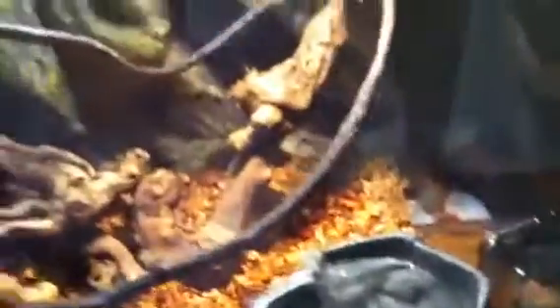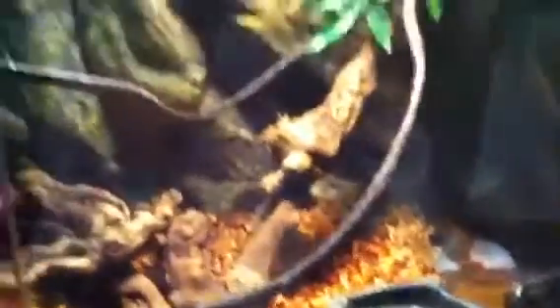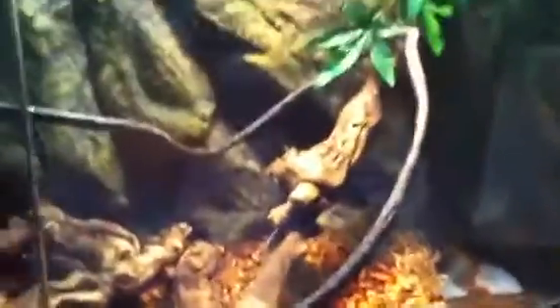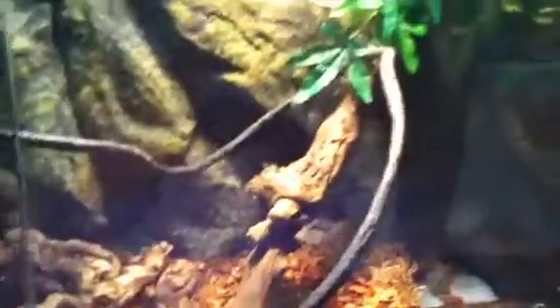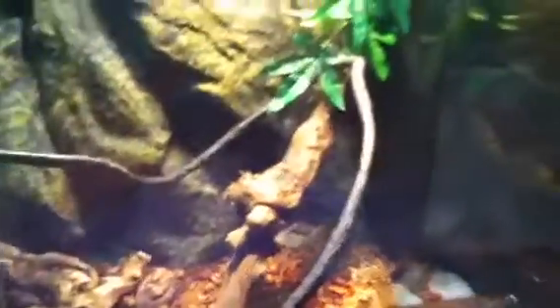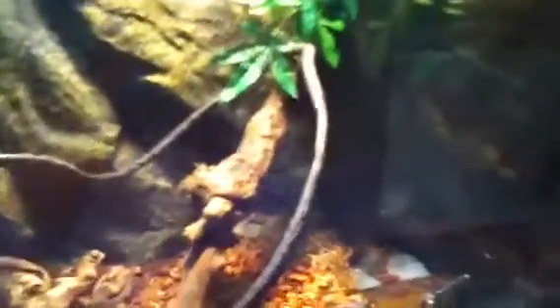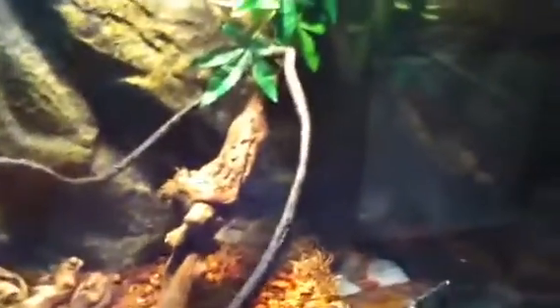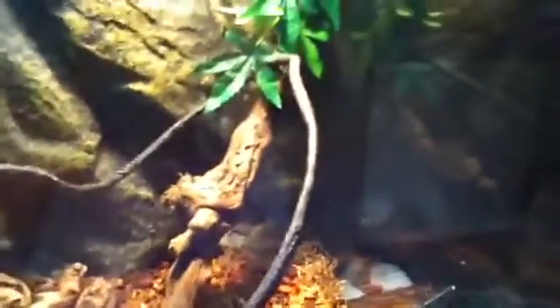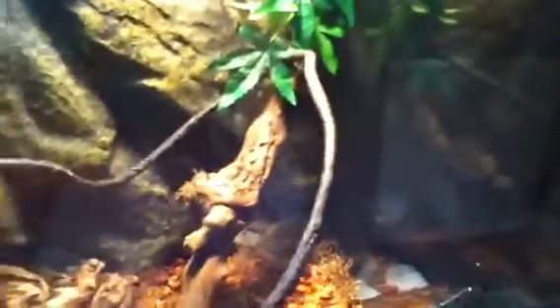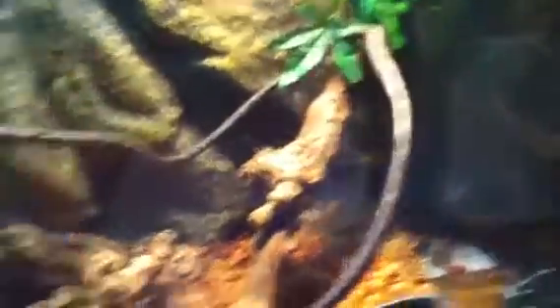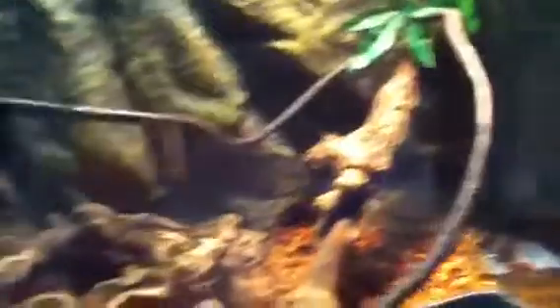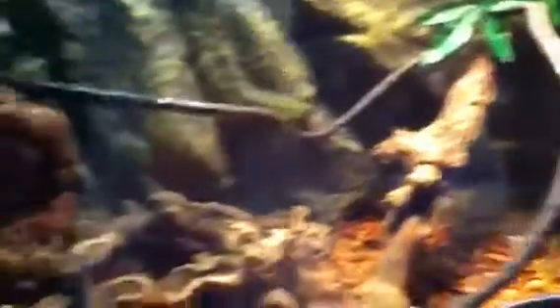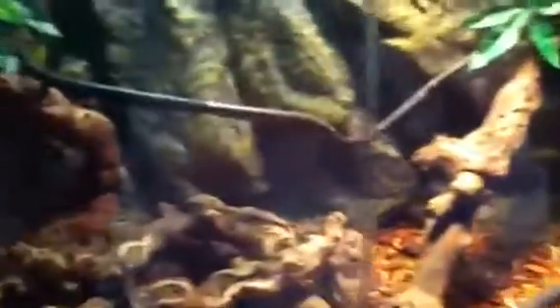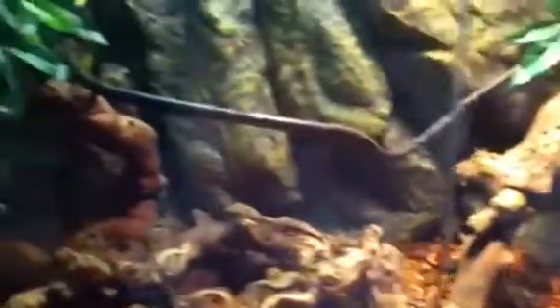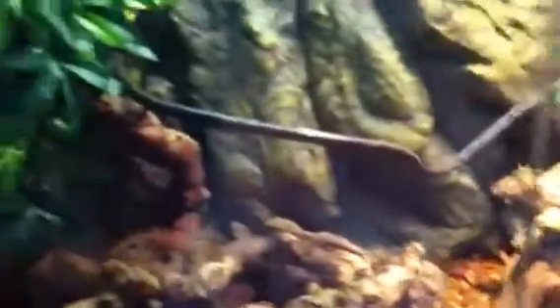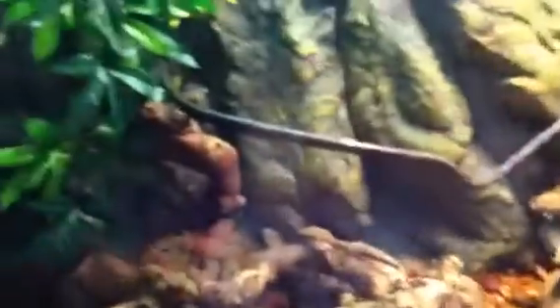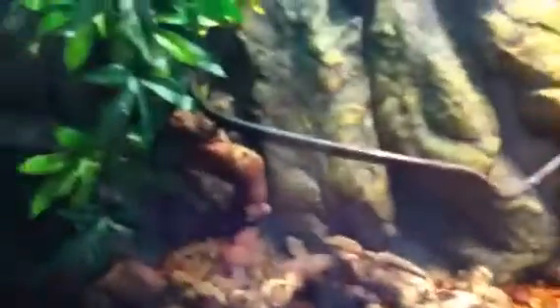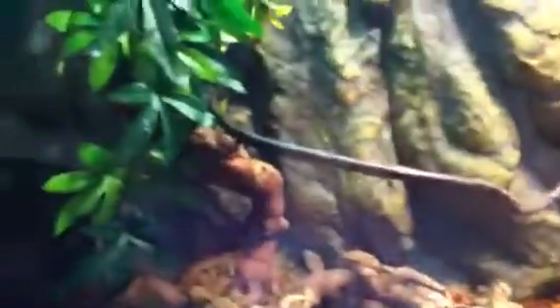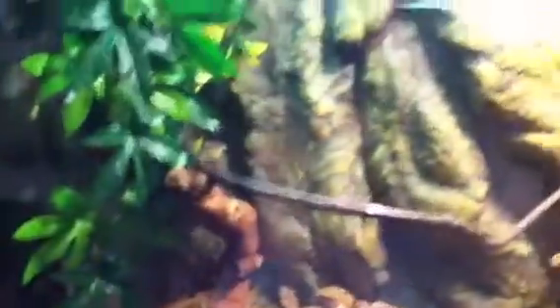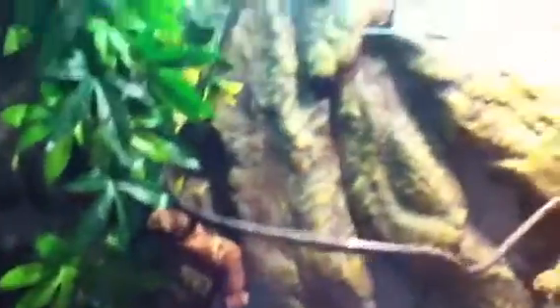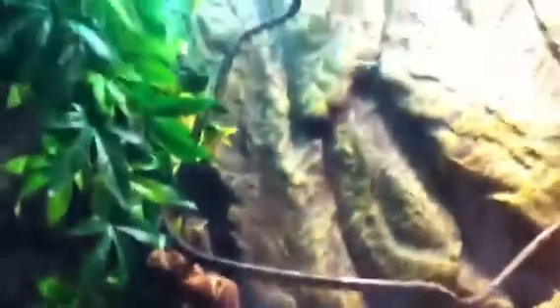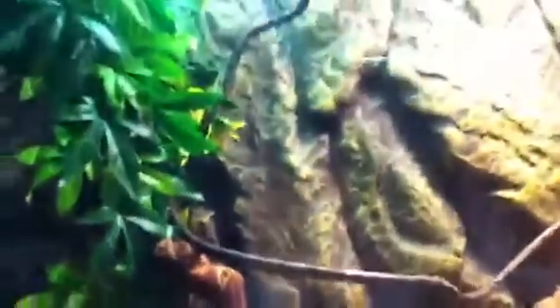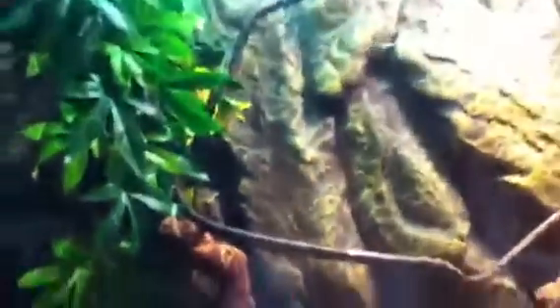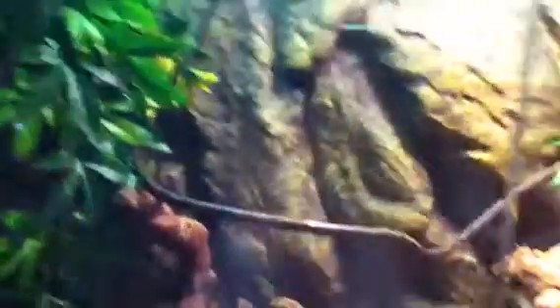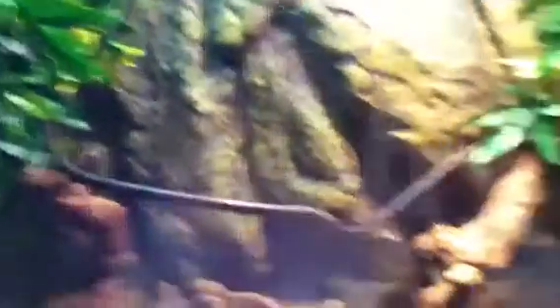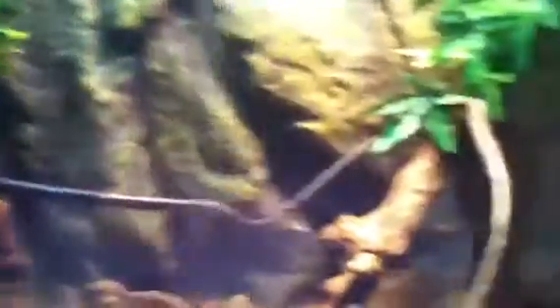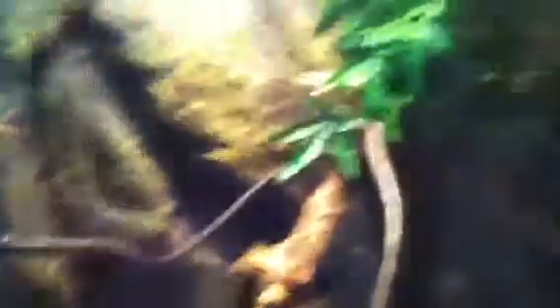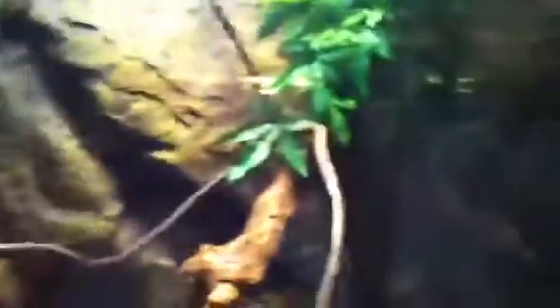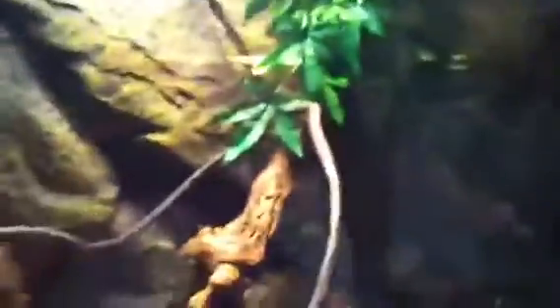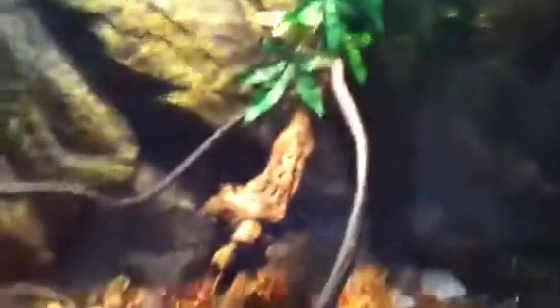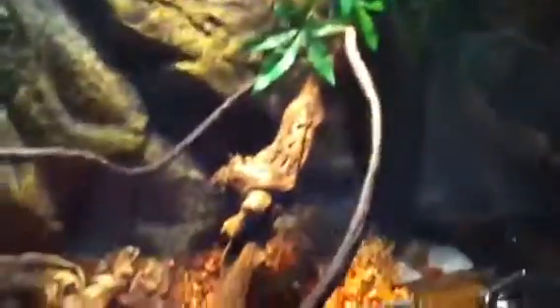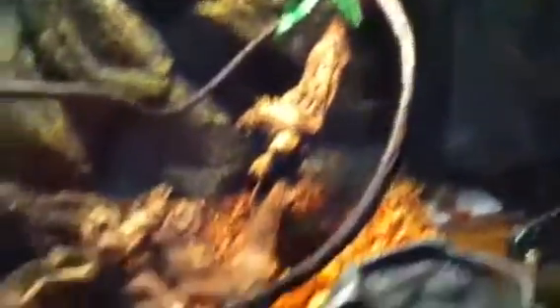I'm thinking about getting some Spanish moss to wrap around the vine. That would be pretty sweet looking.